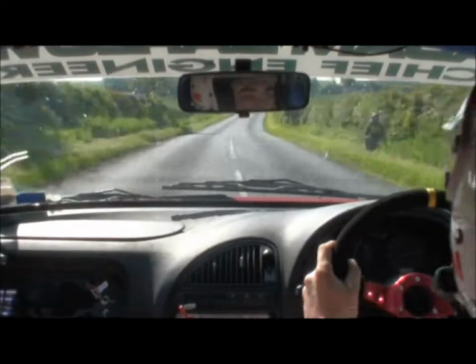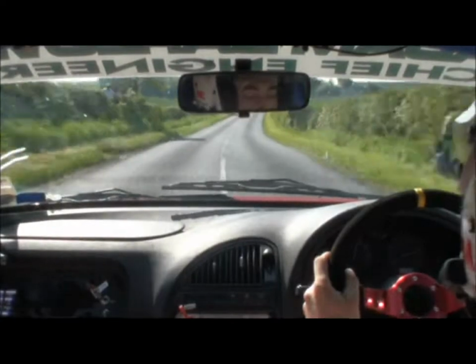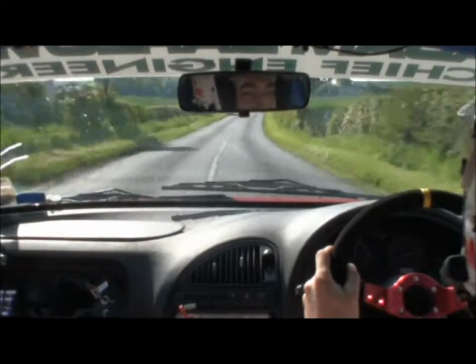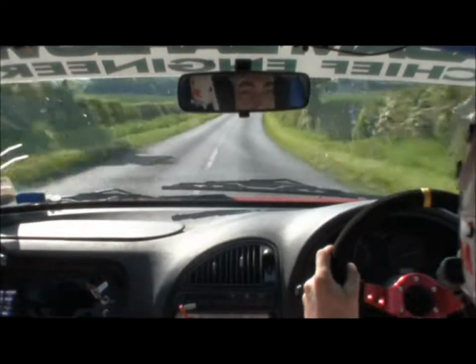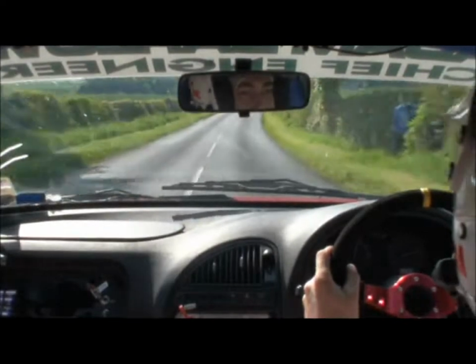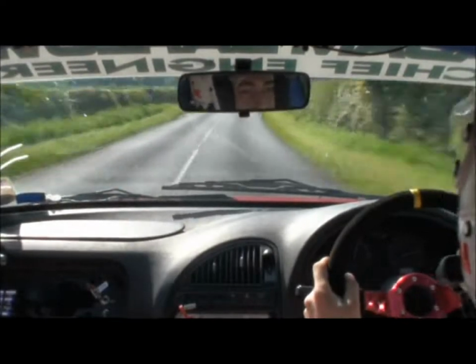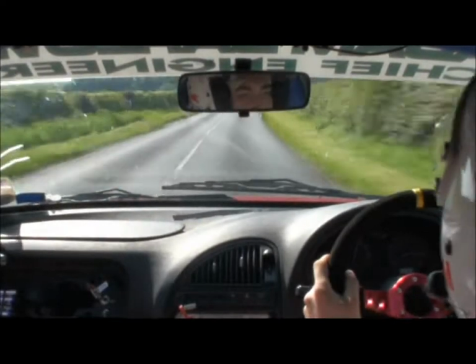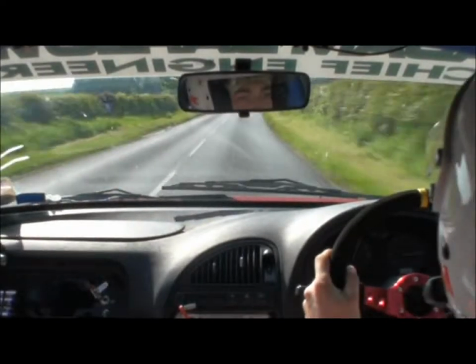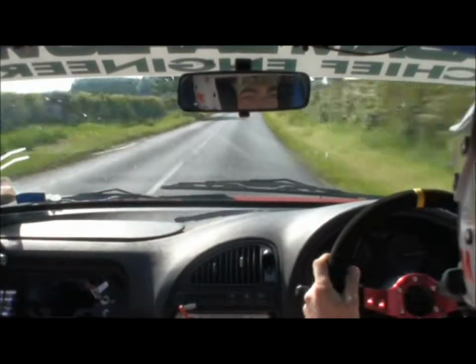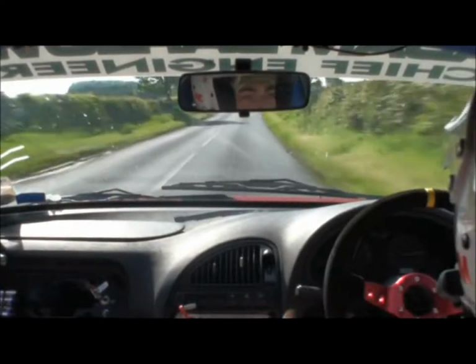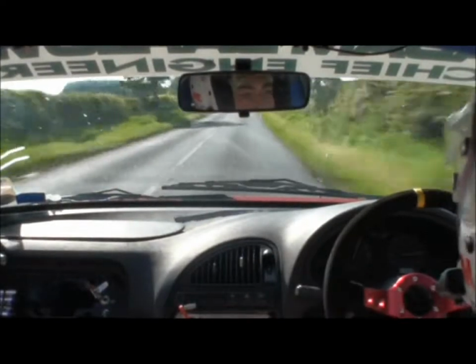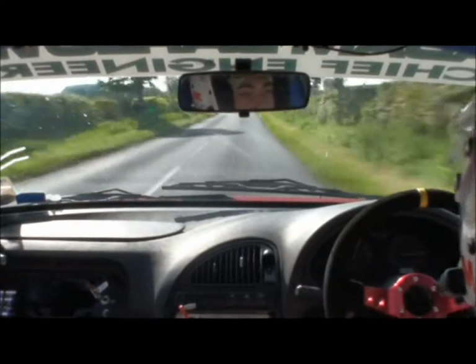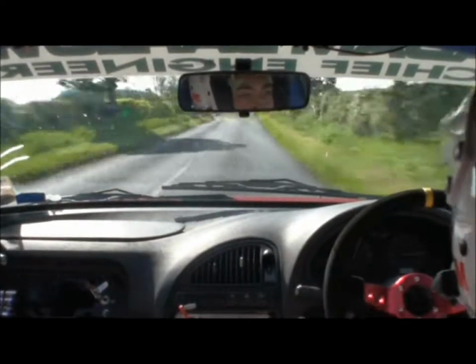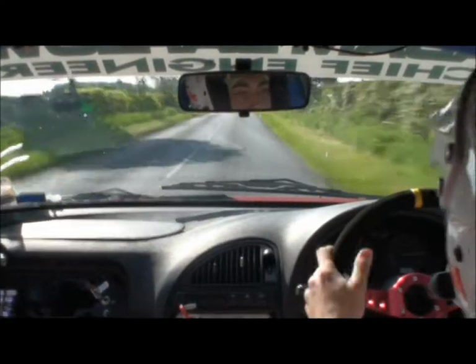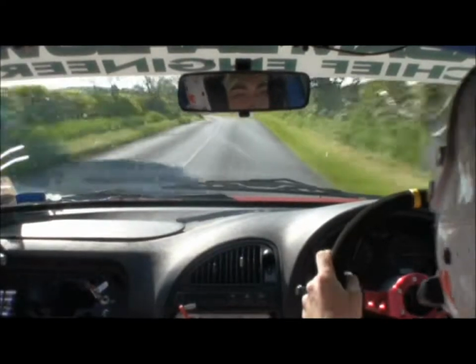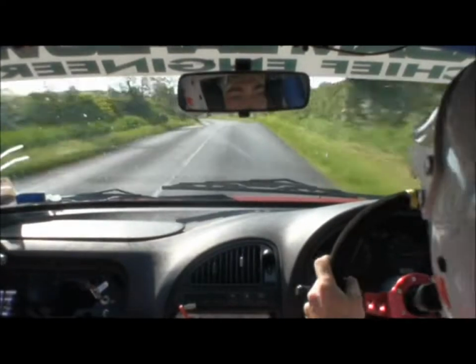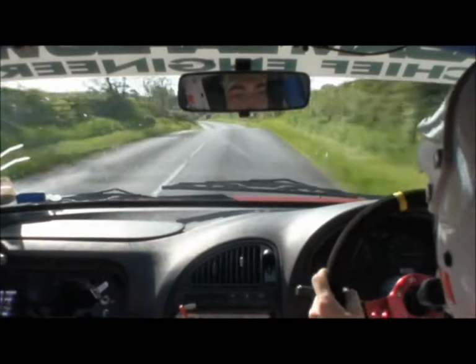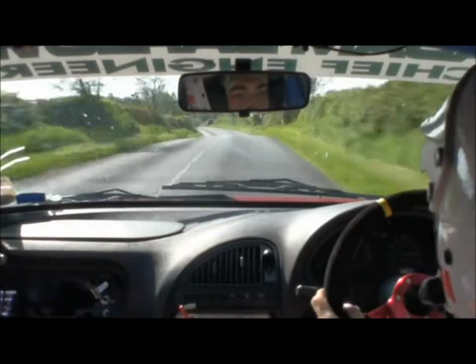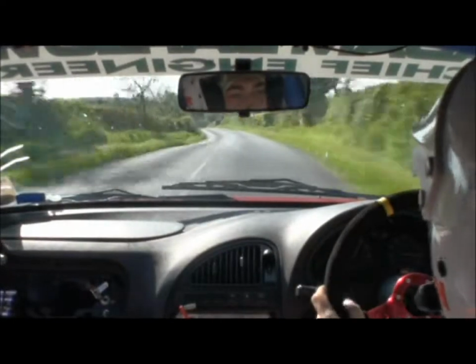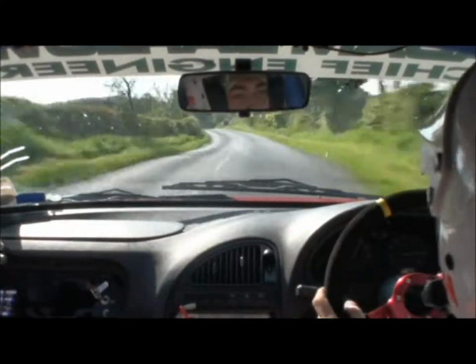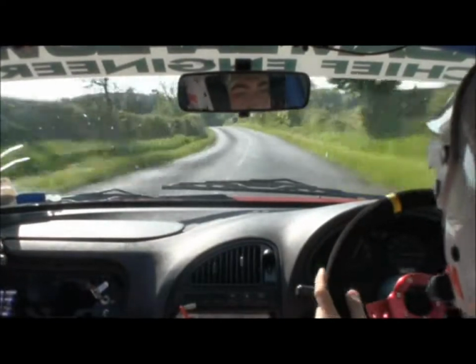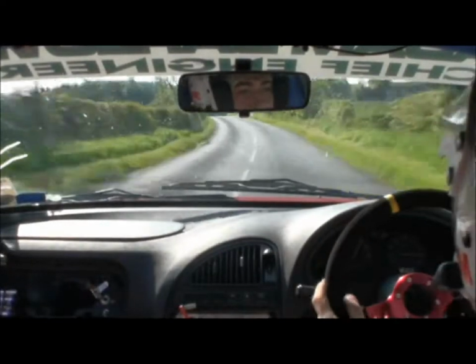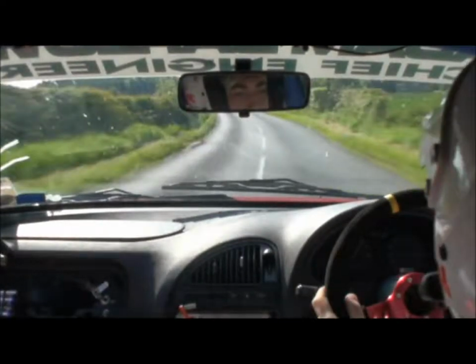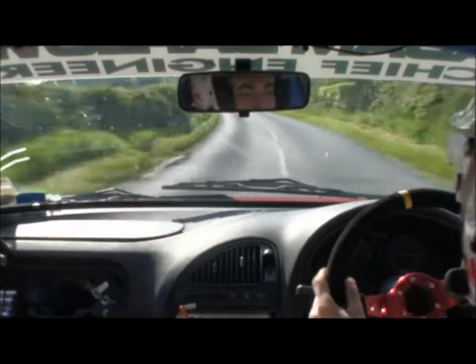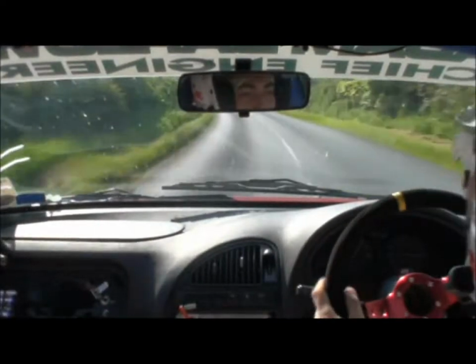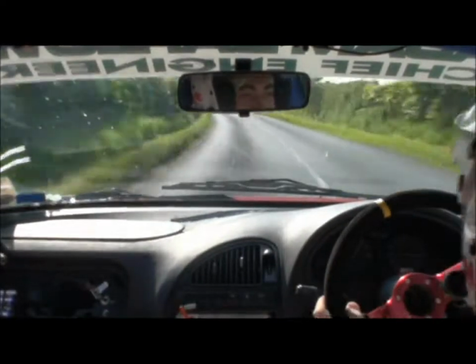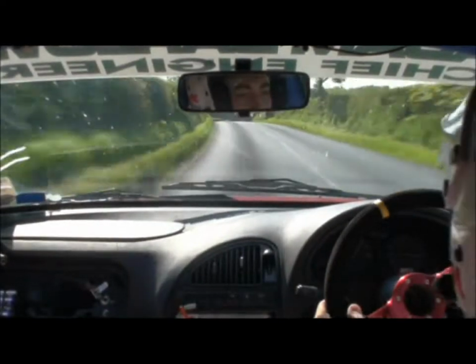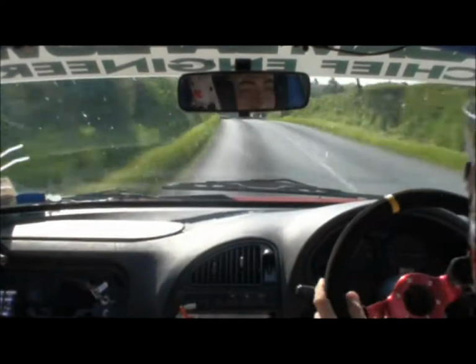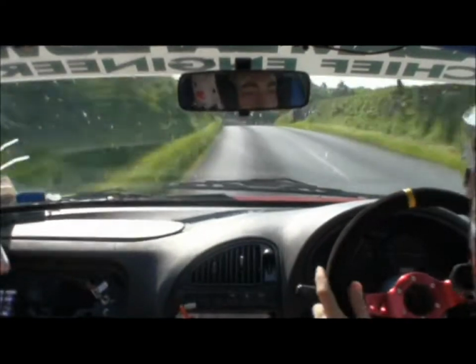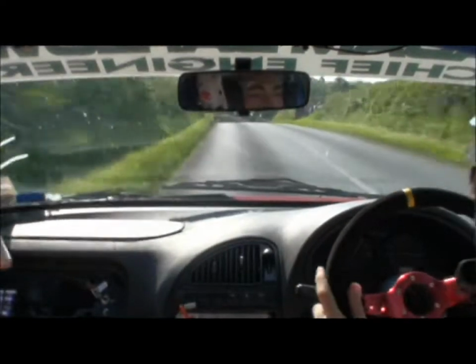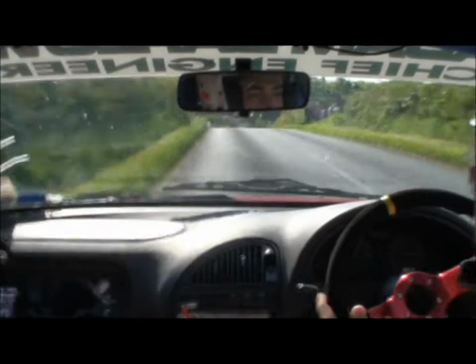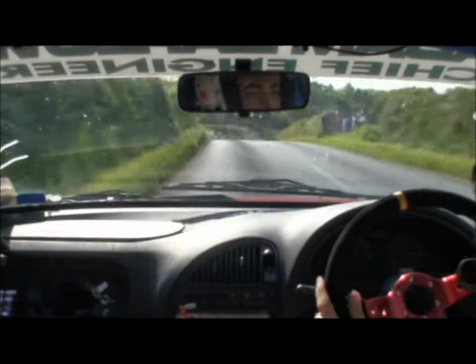Lovely. Left 1 and crest into caution, right 3 into middle over bump bridge, 150.